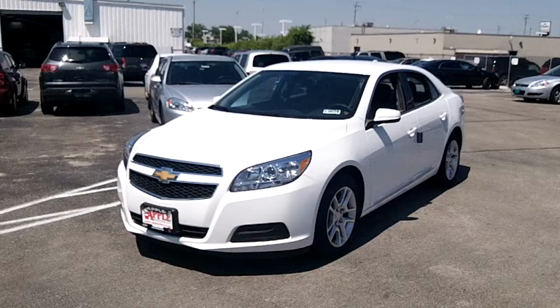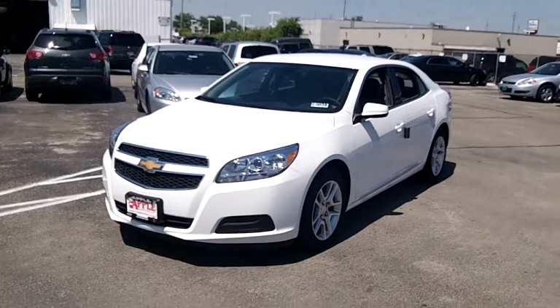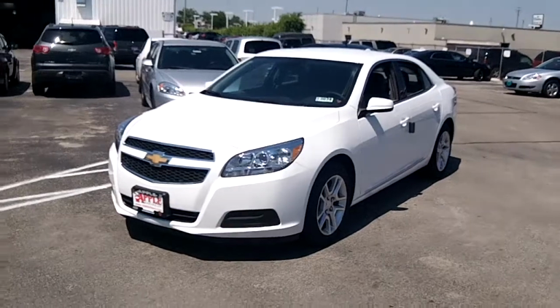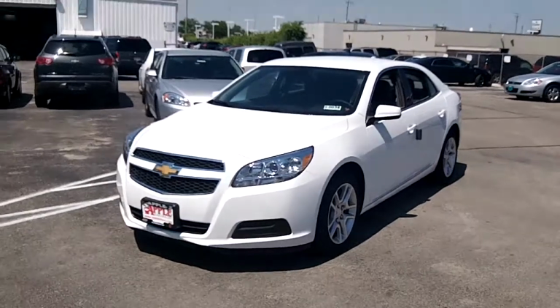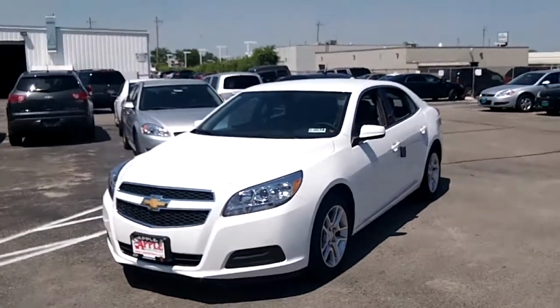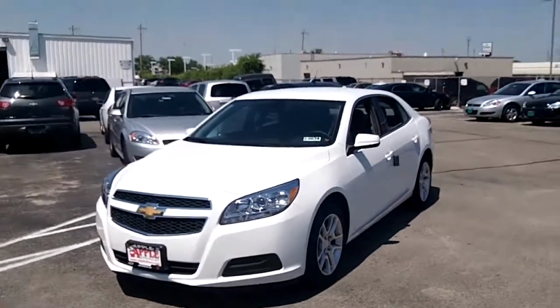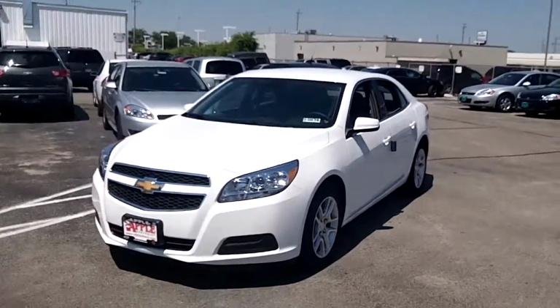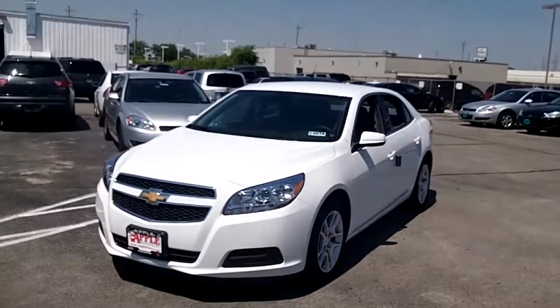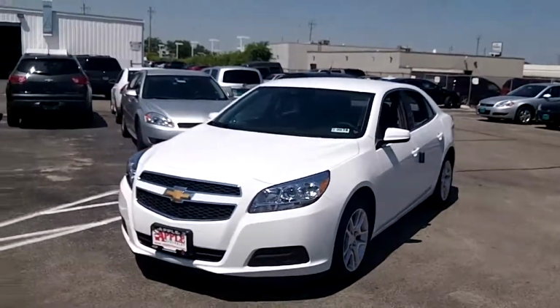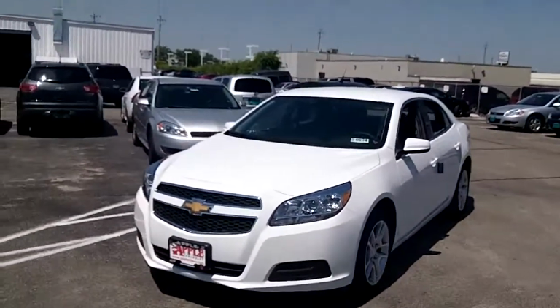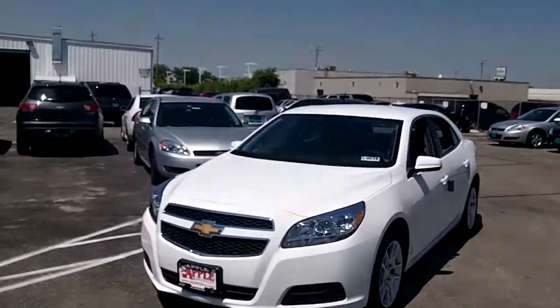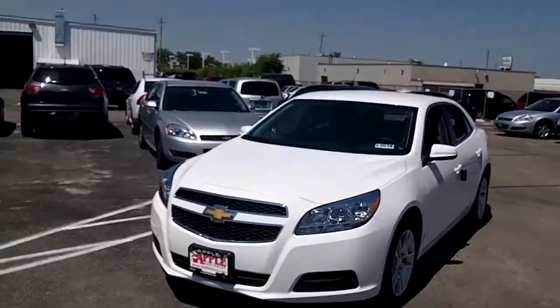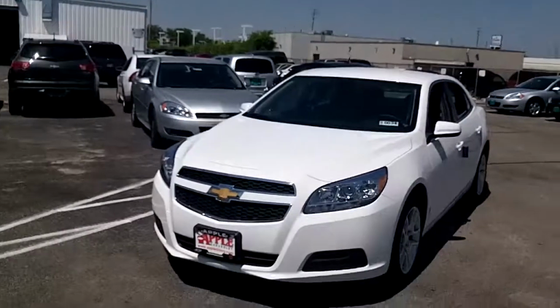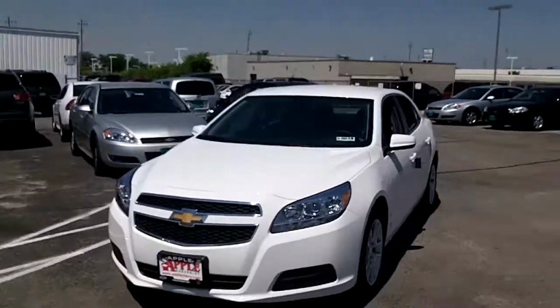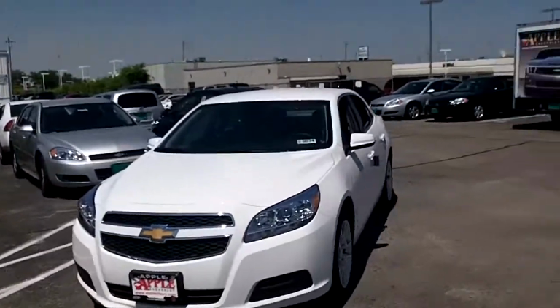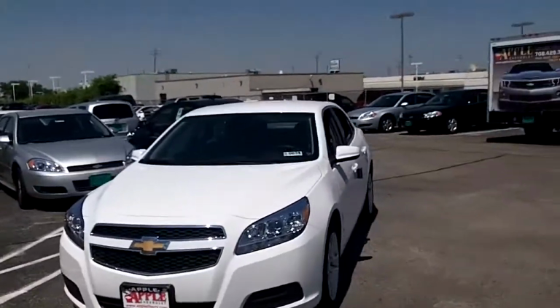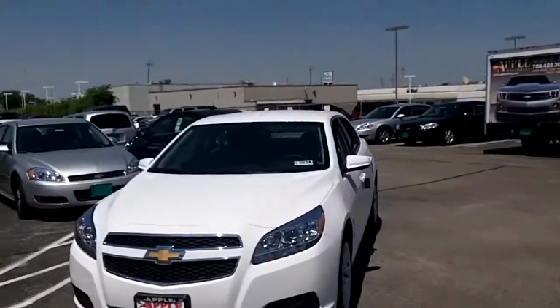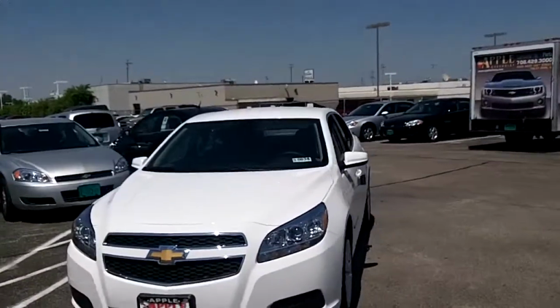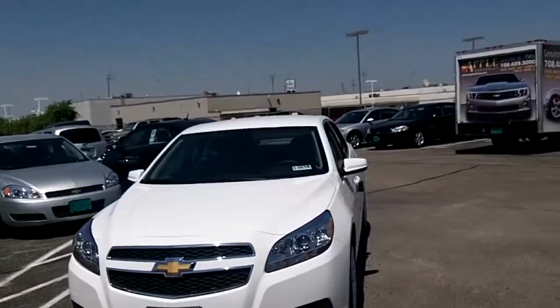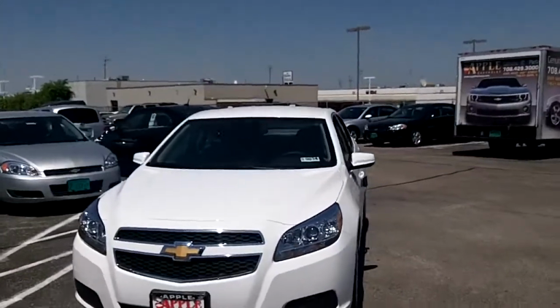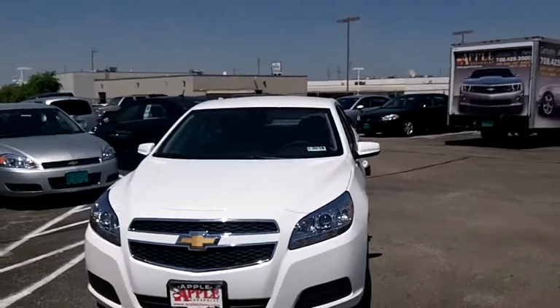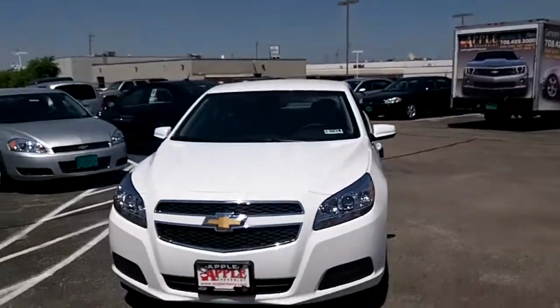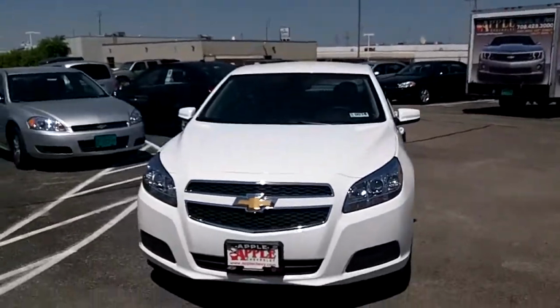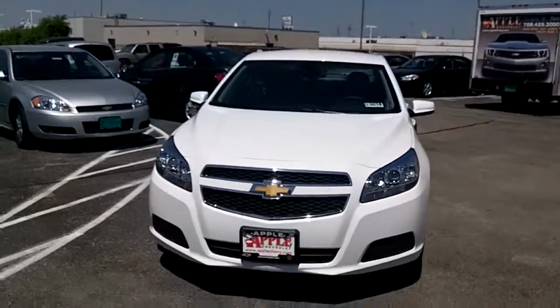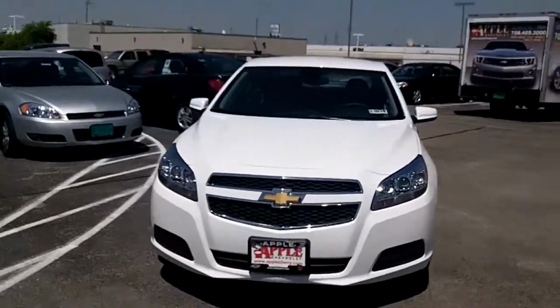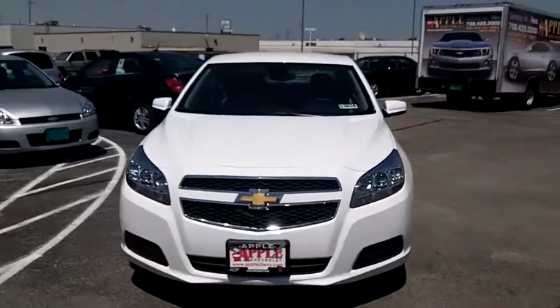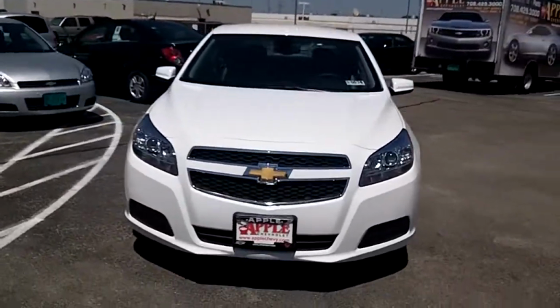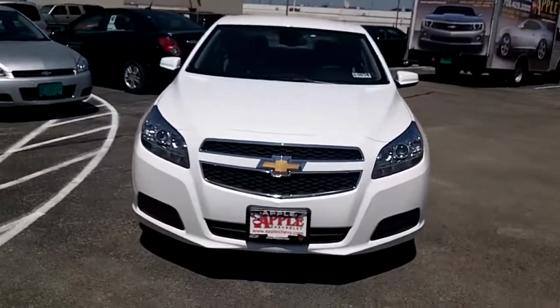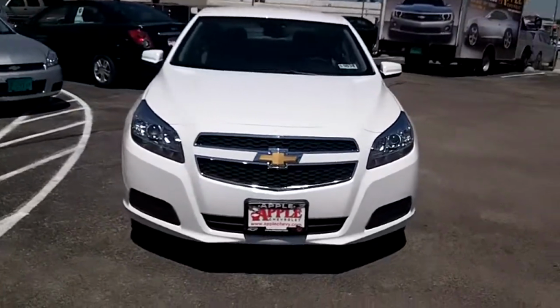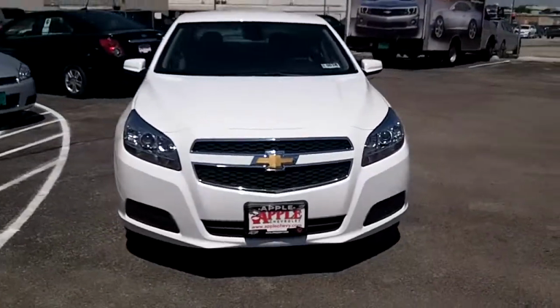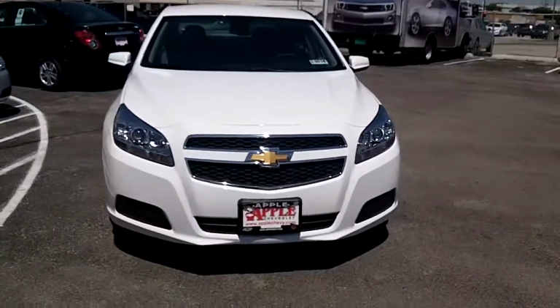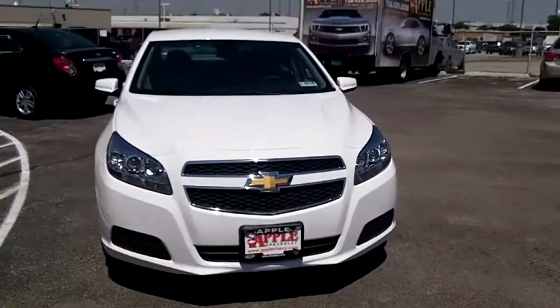Hi Kevin, this is Dan Dignan with Apple Chevrolet in Tinley Park. I'm sending you this video of the 2013 Malibu Eco that you requested information on.